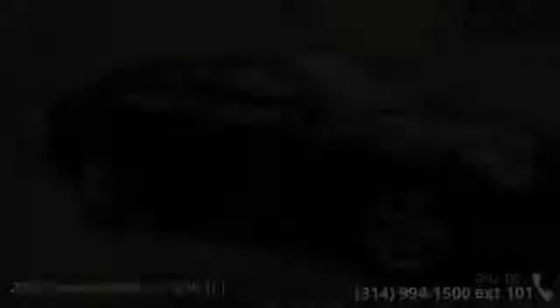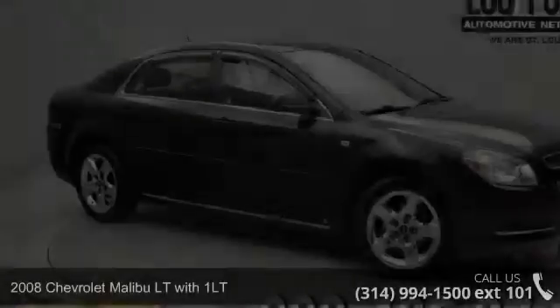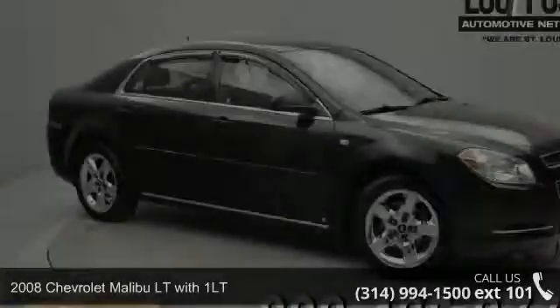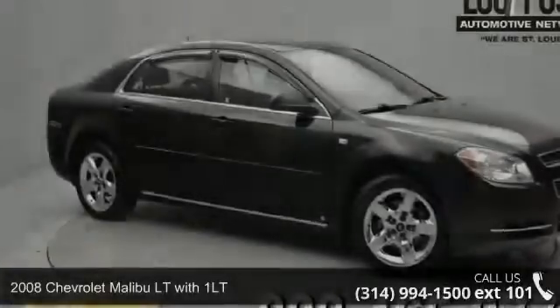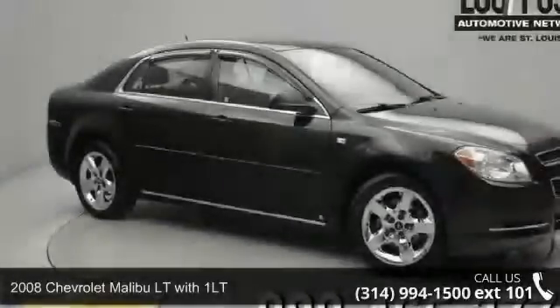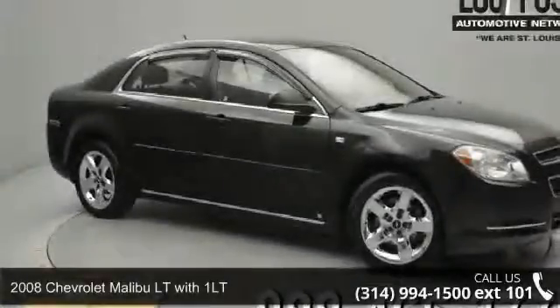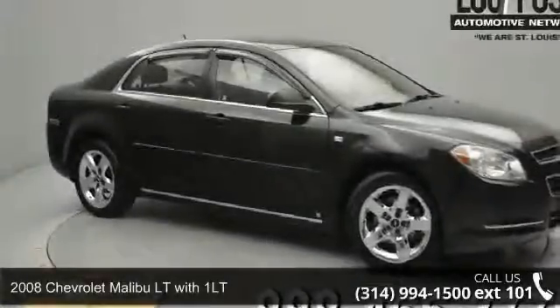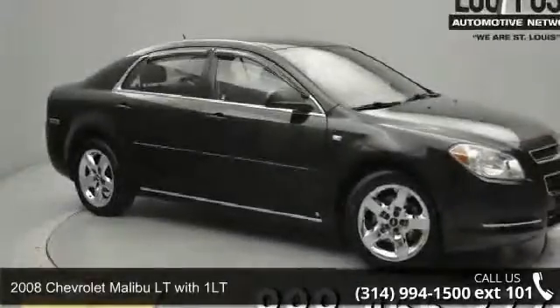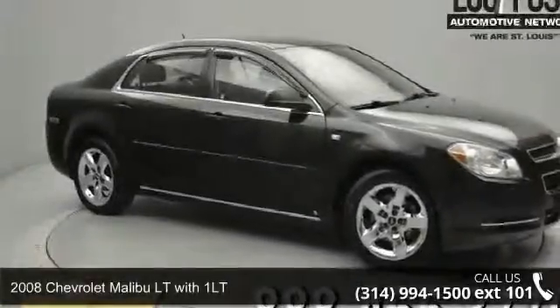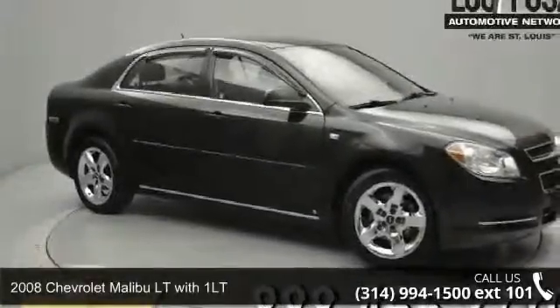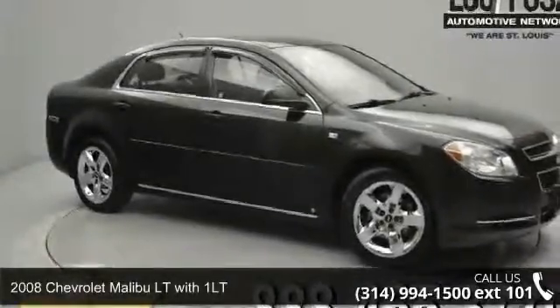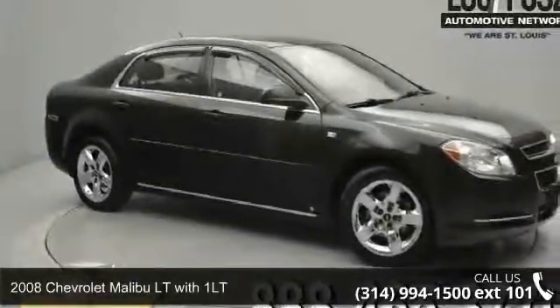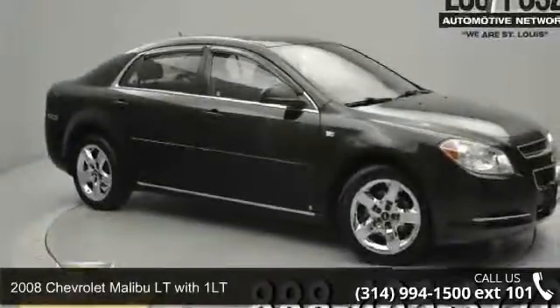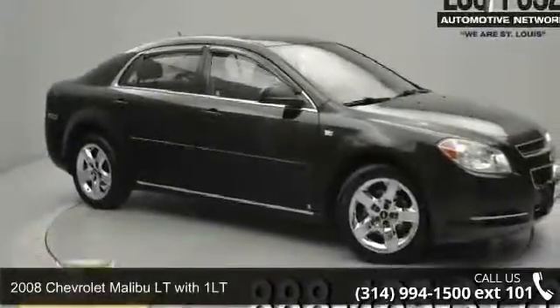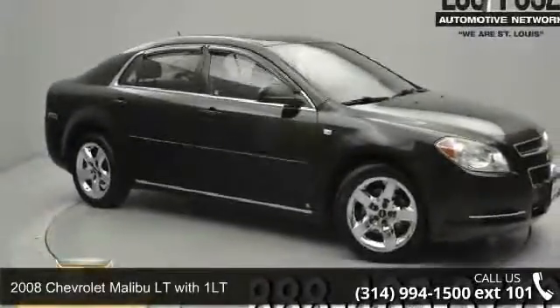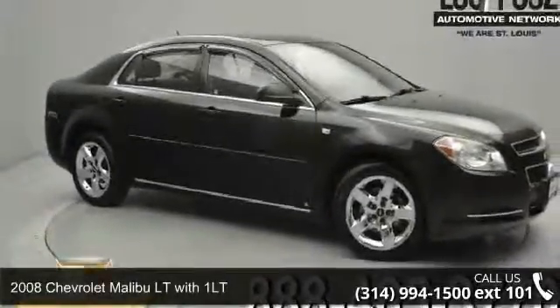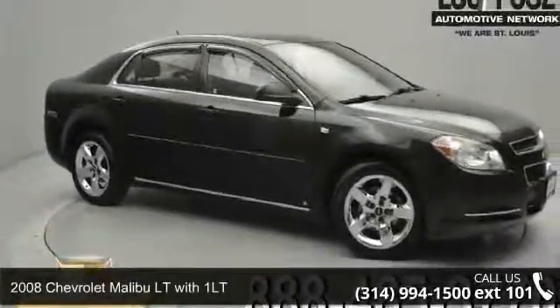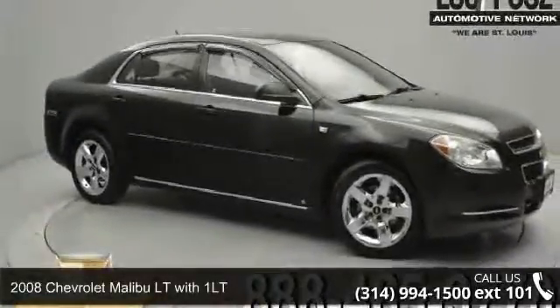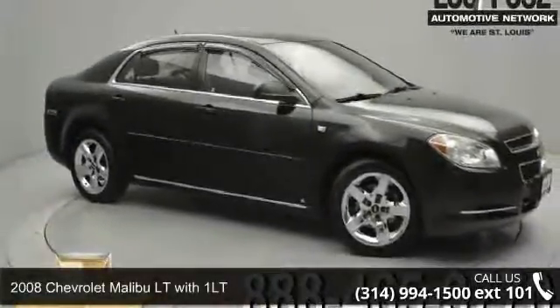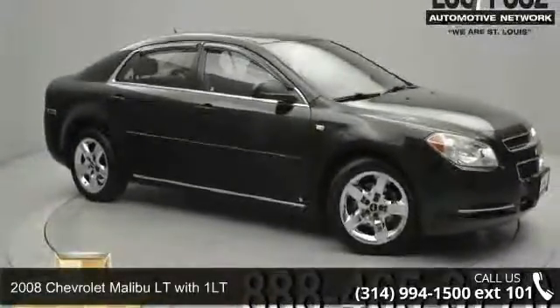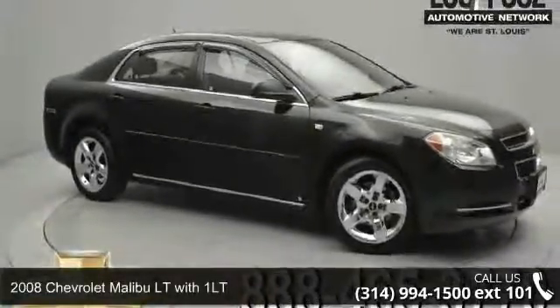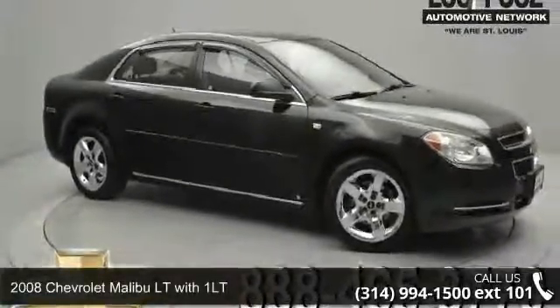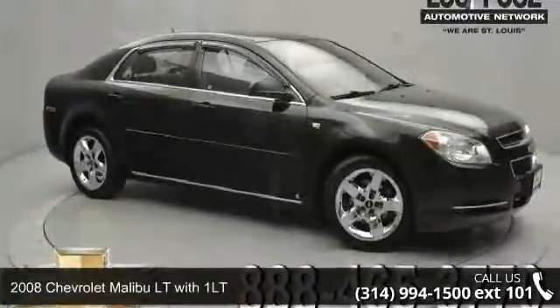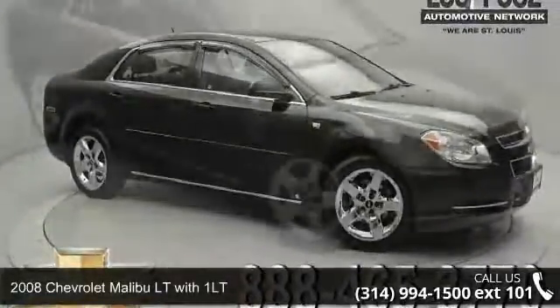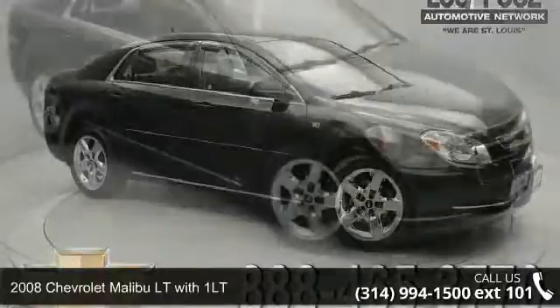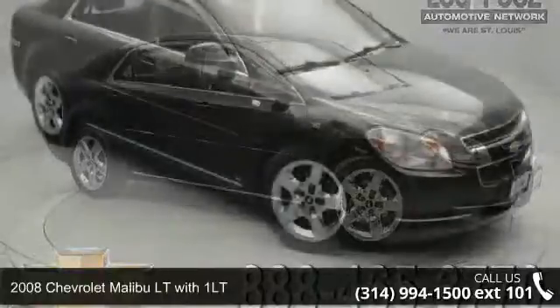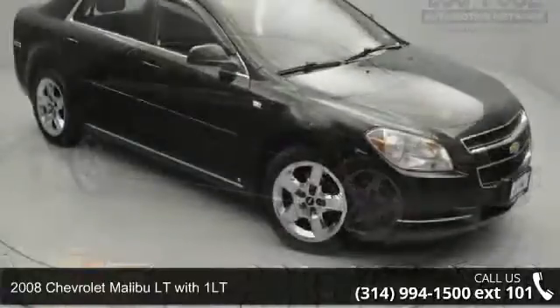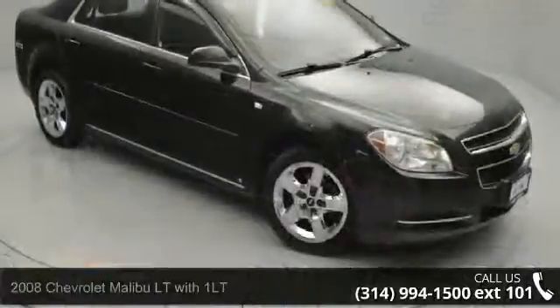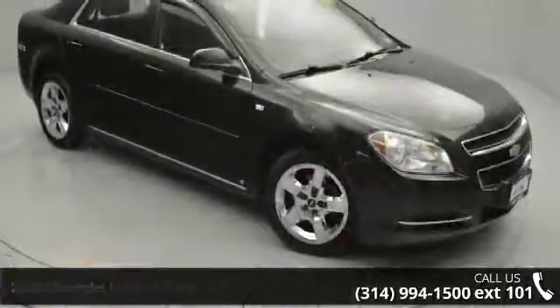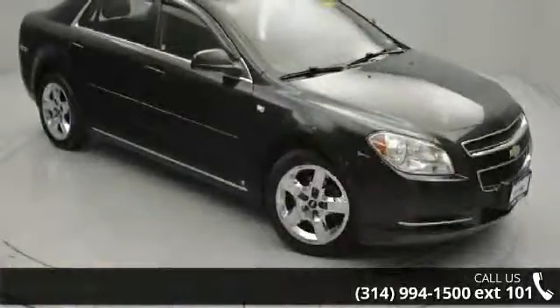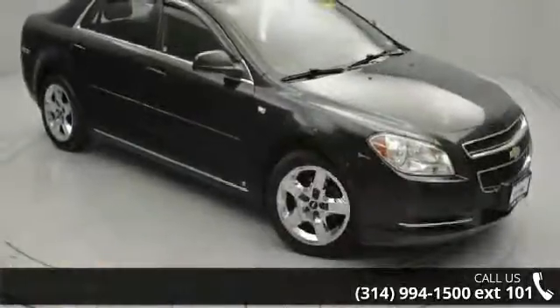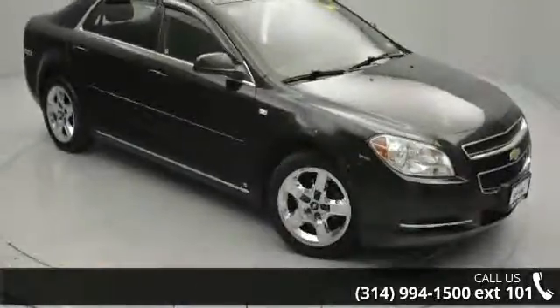Check out this 2008 Chevrolet Malibu. If you are looking for a first-rate auto, this one could be yours today.